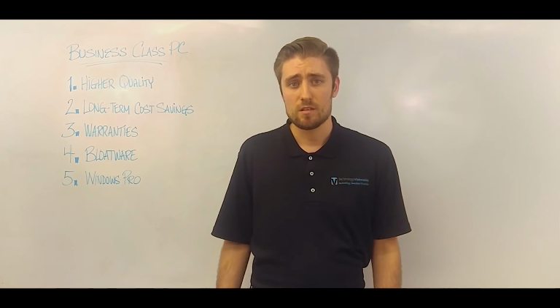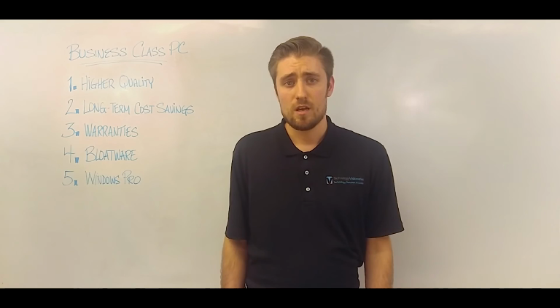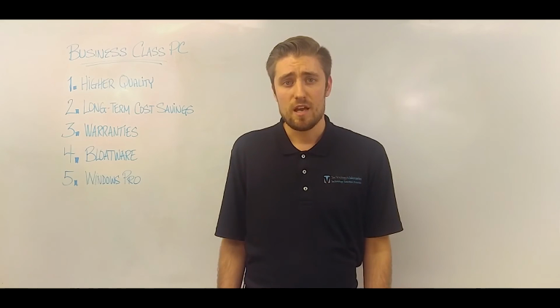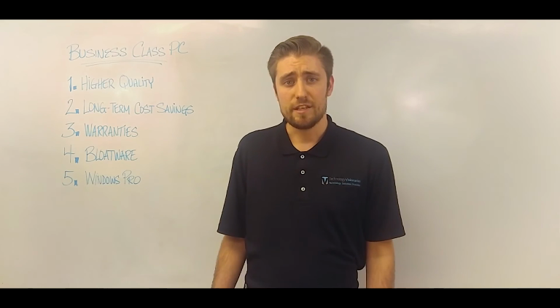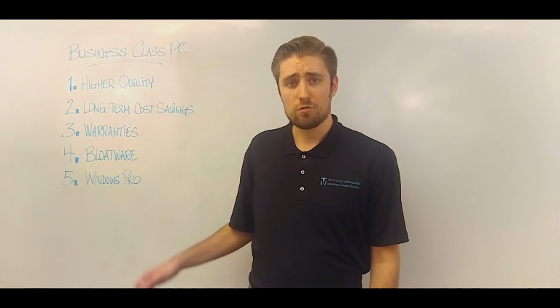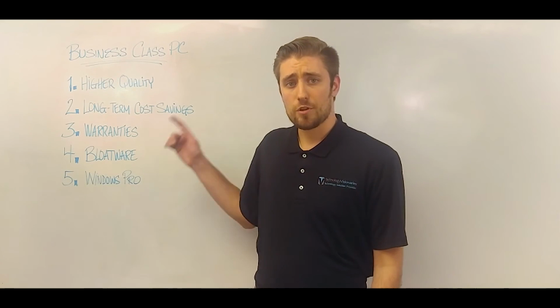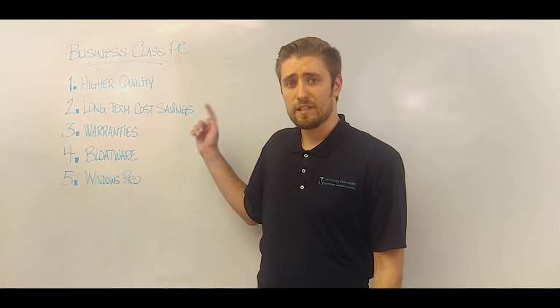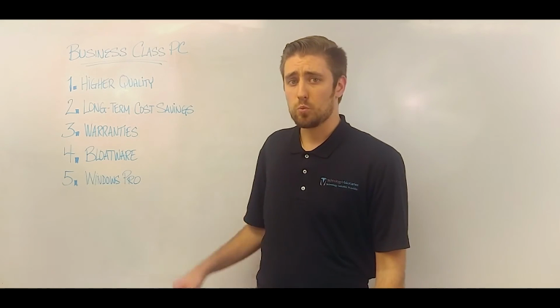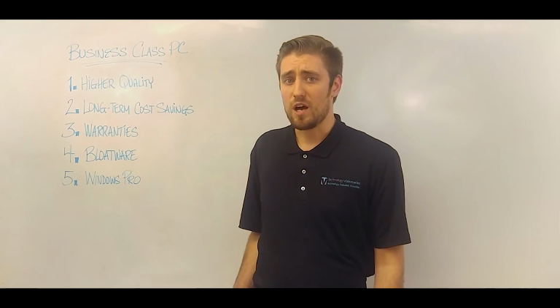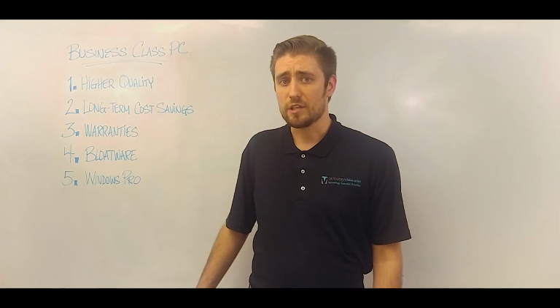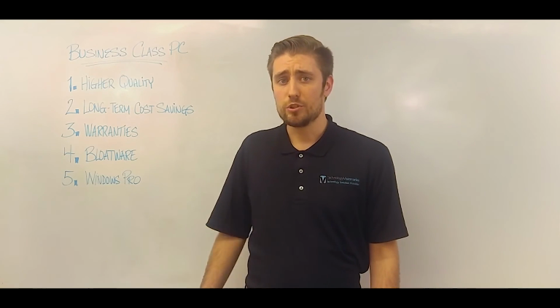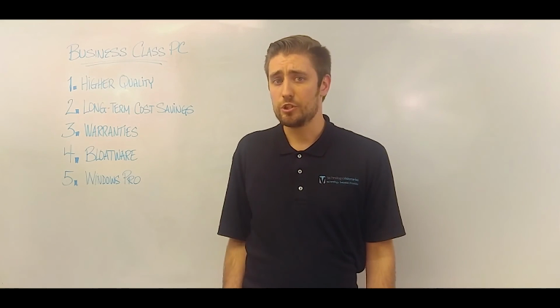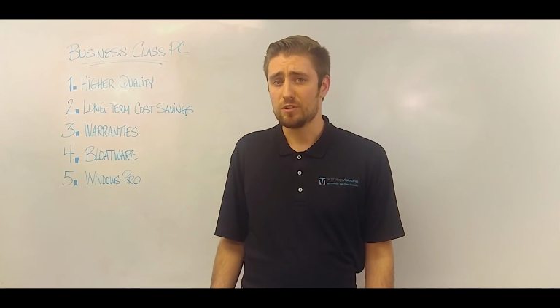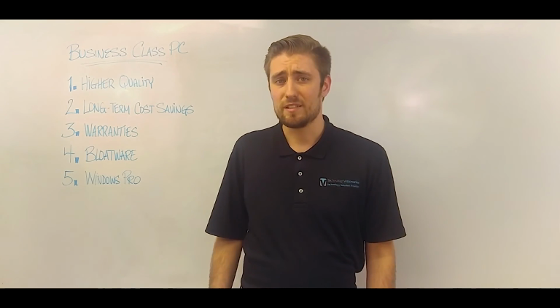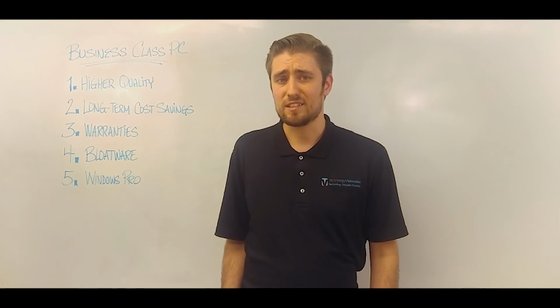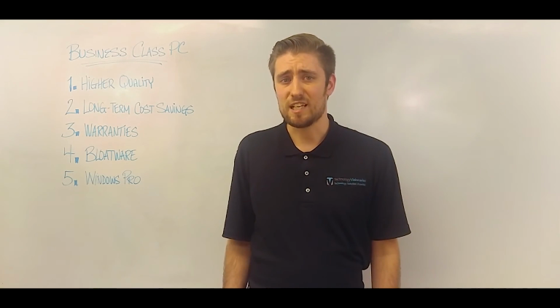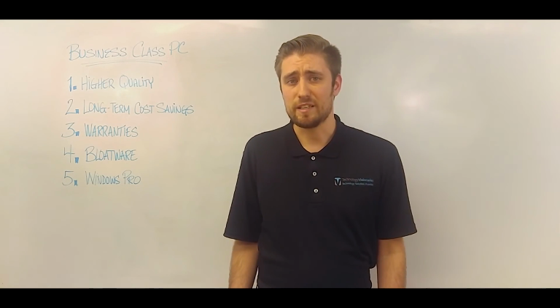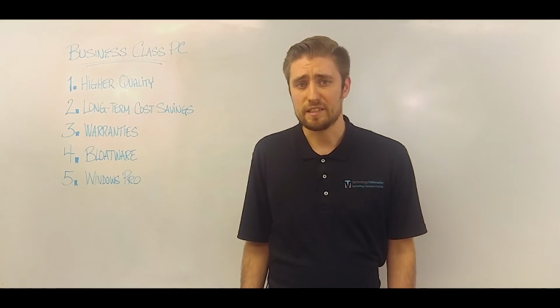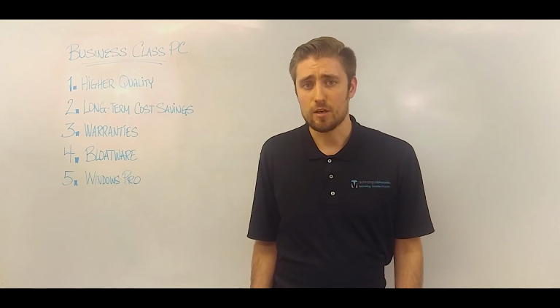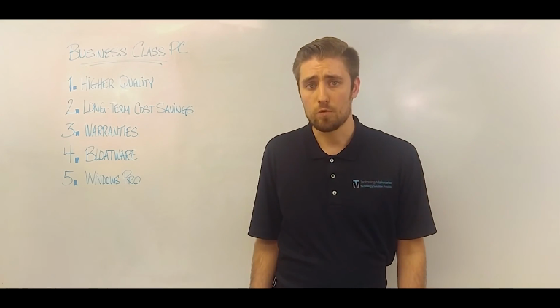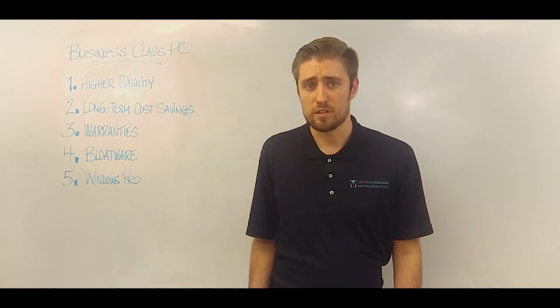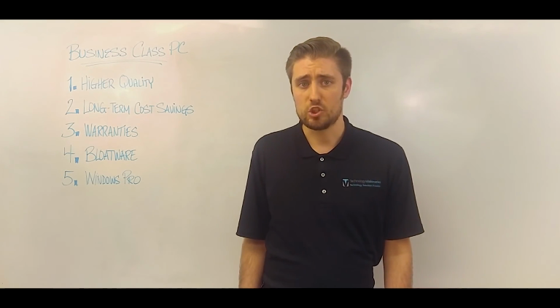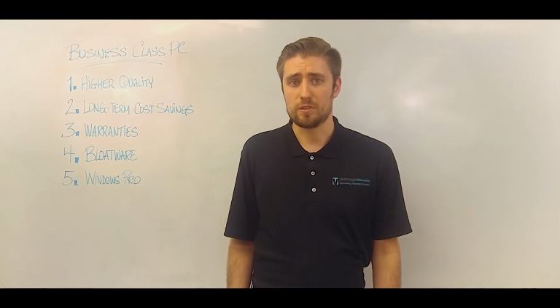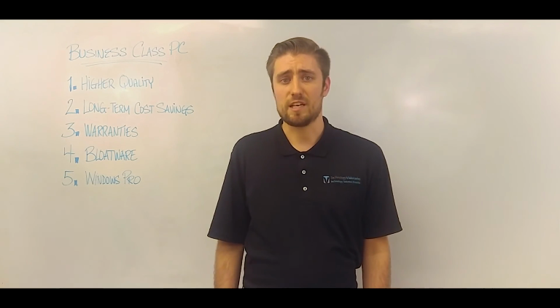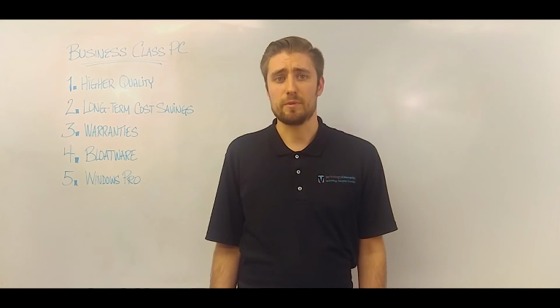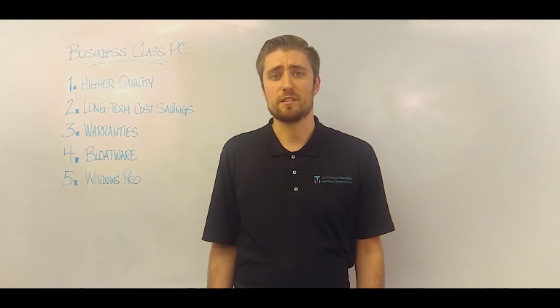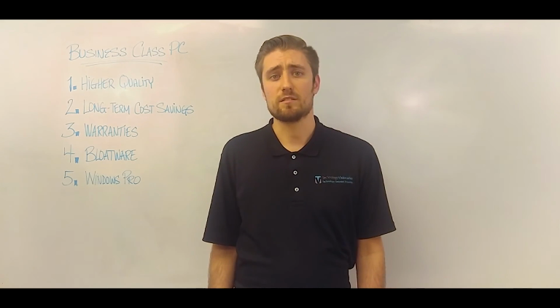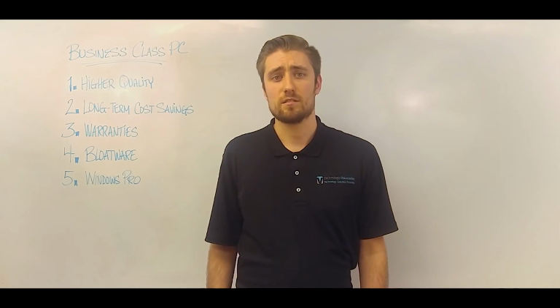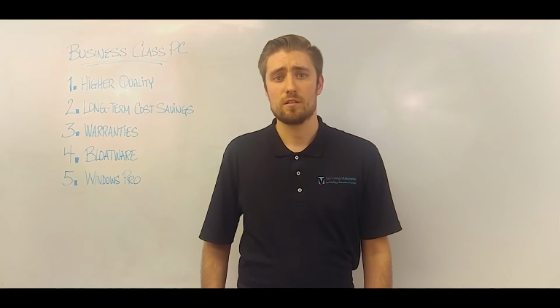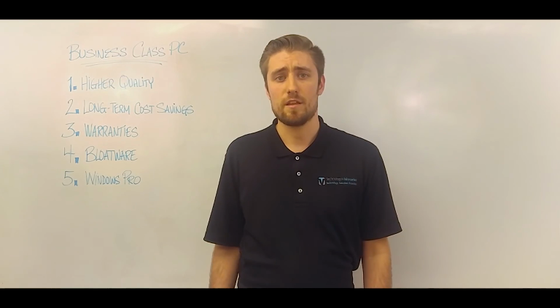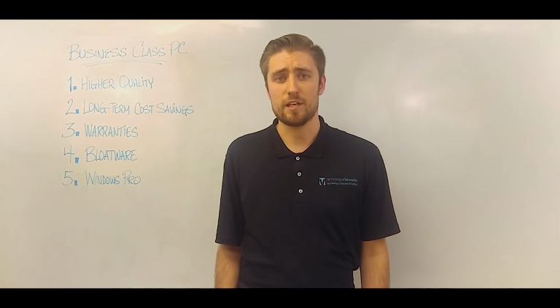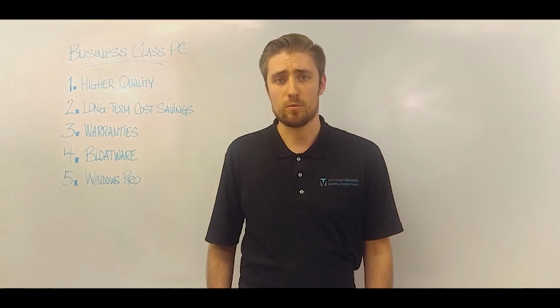These are all the reasons why you should choose a business class PC over a consumer class PC. Thanks for watching.